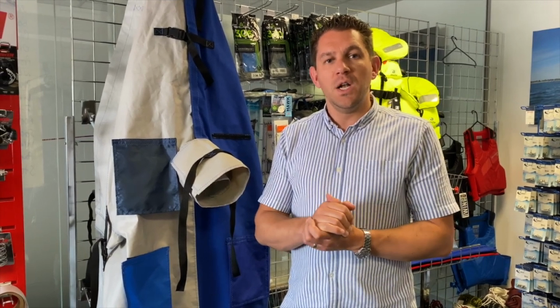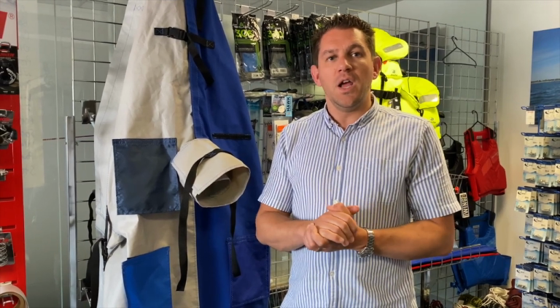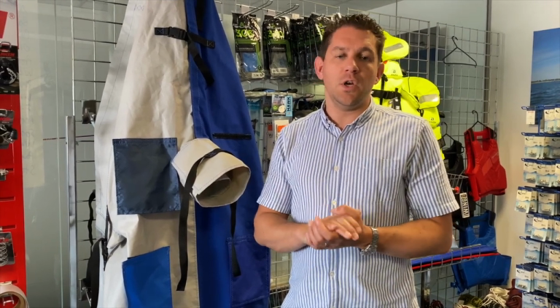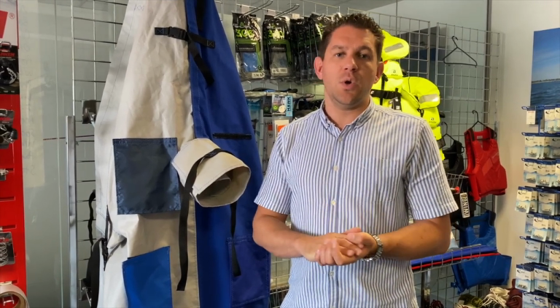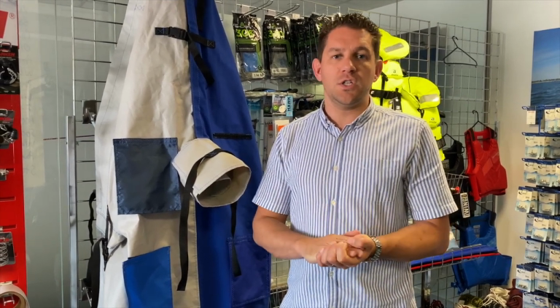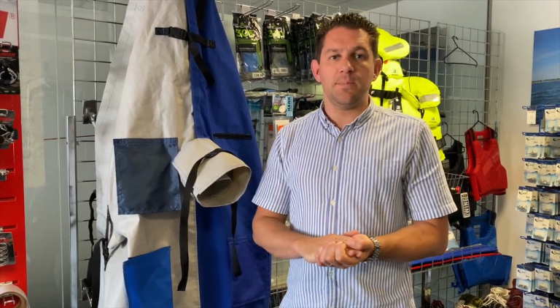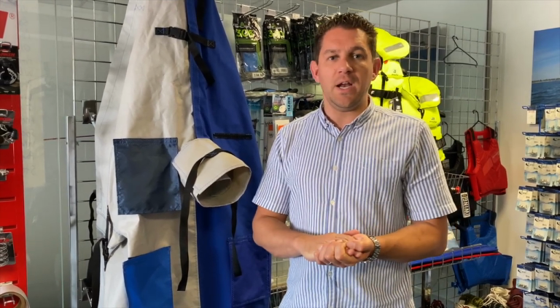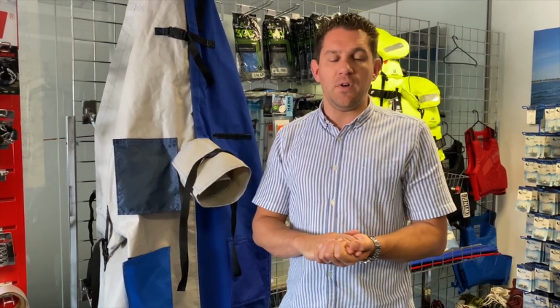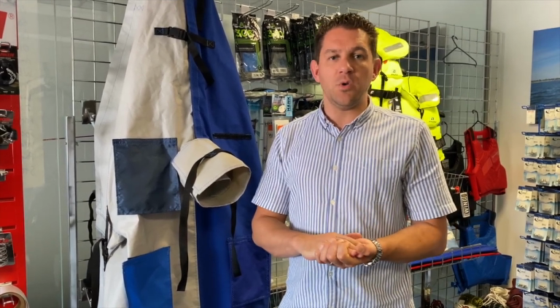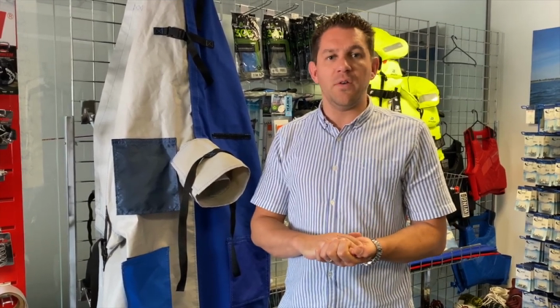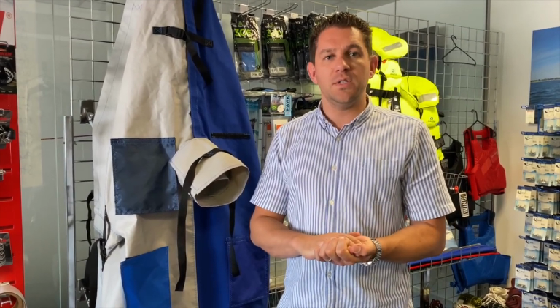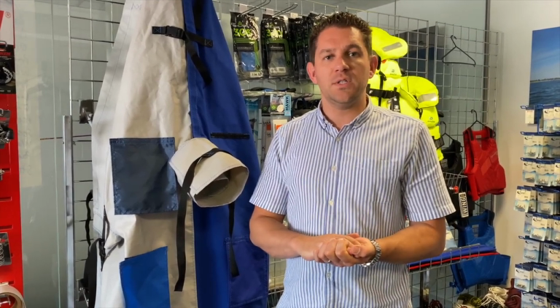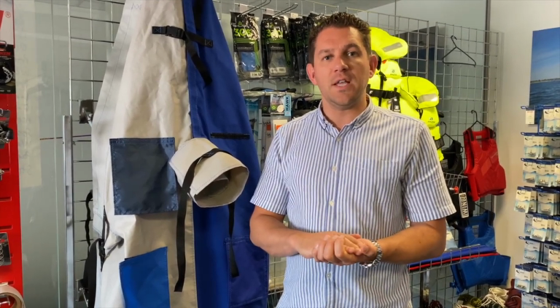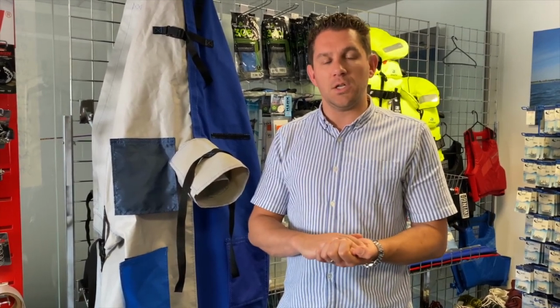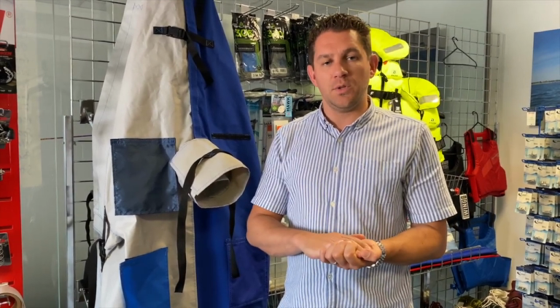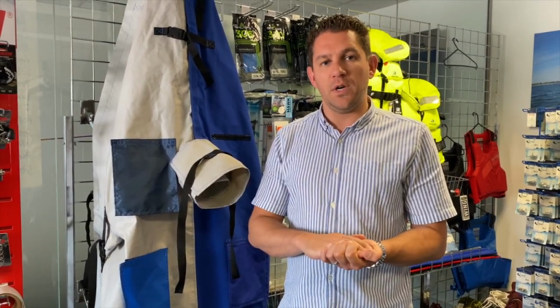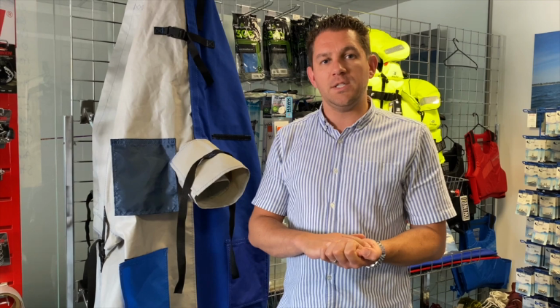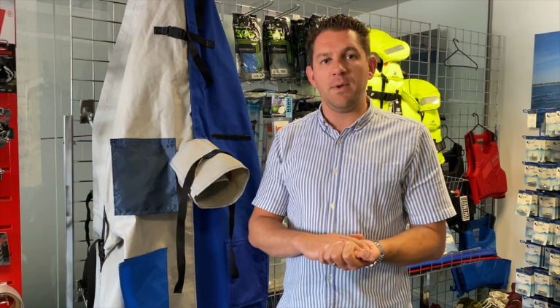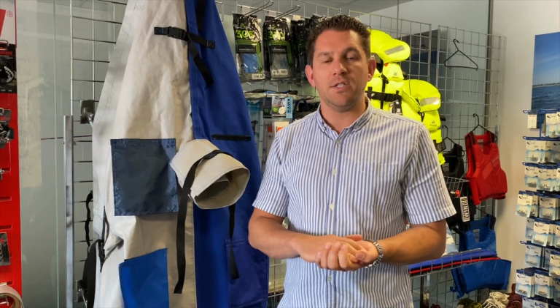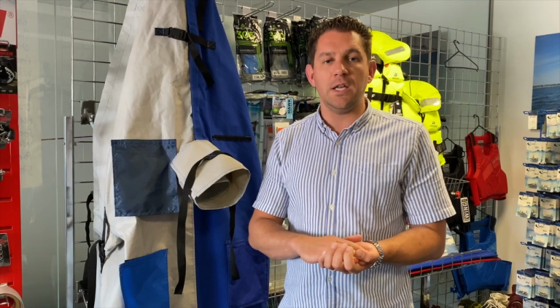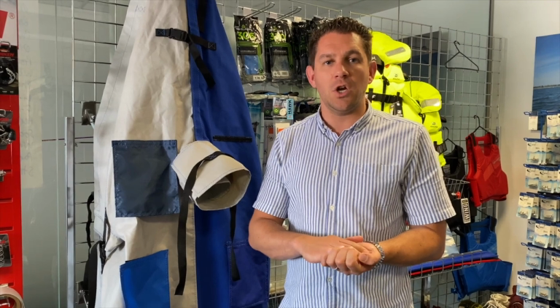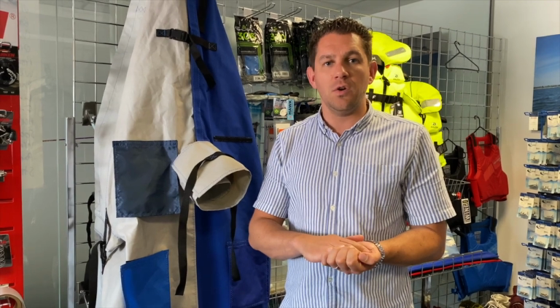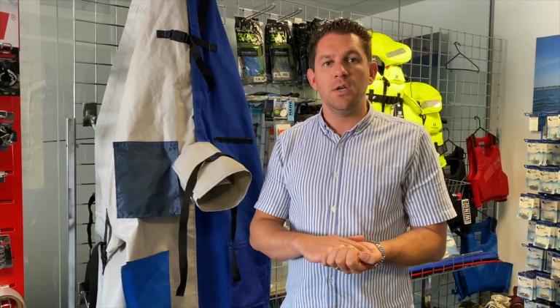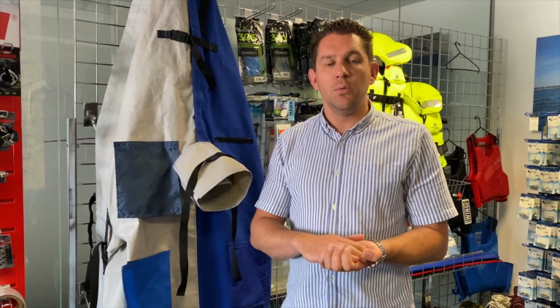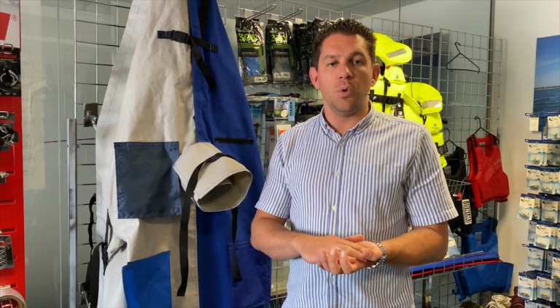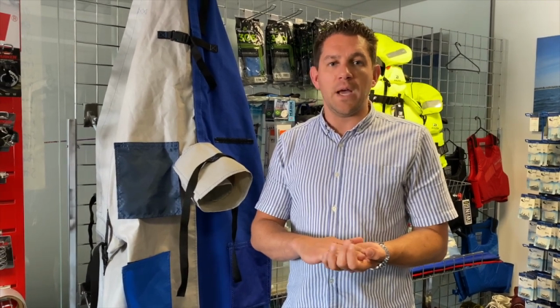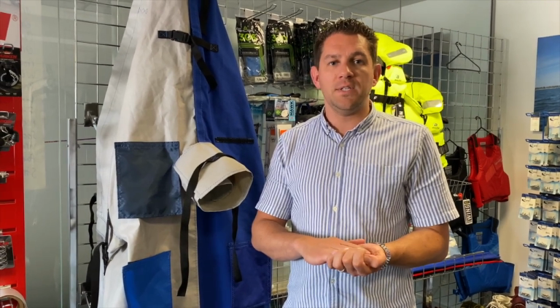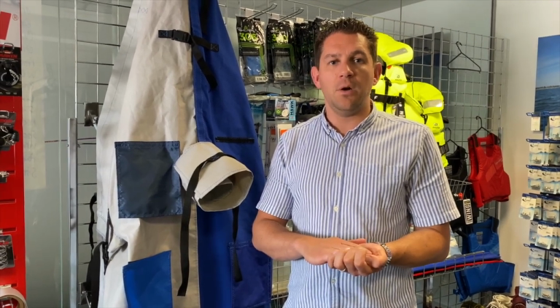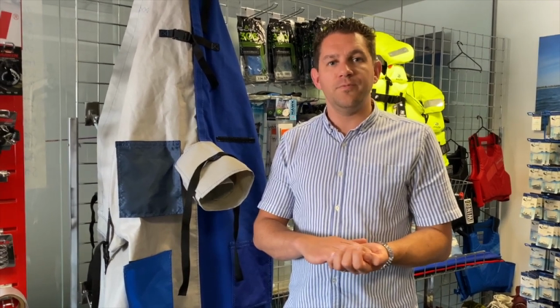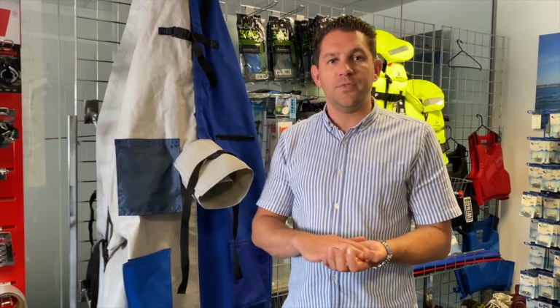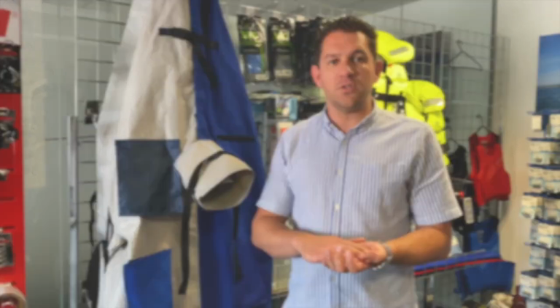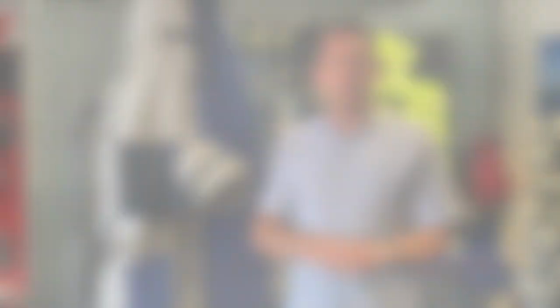If you've got any questions about any of our boat covers, get in touch with the friendly team here at Sailing Channery. We're always happy to help. Thanks for watching.